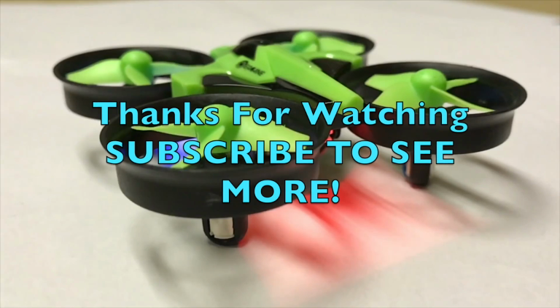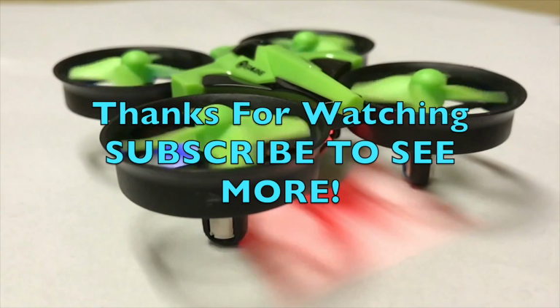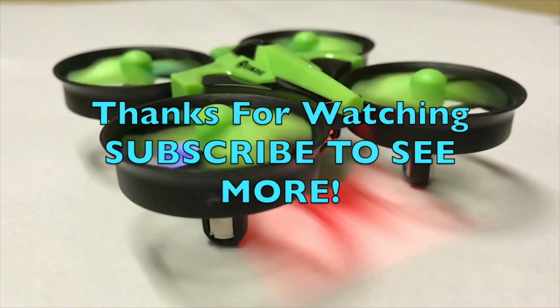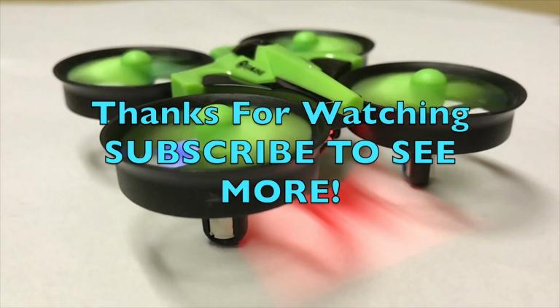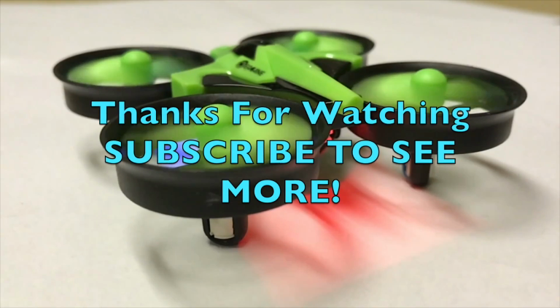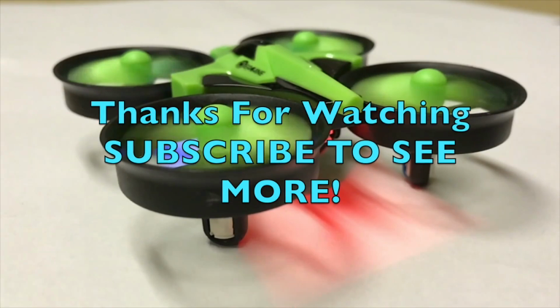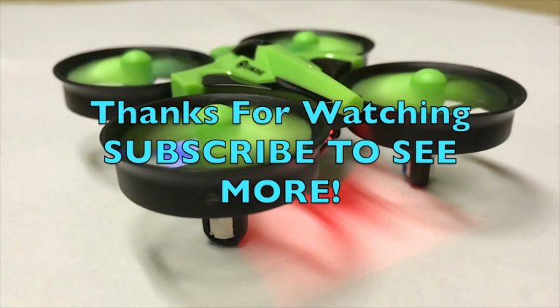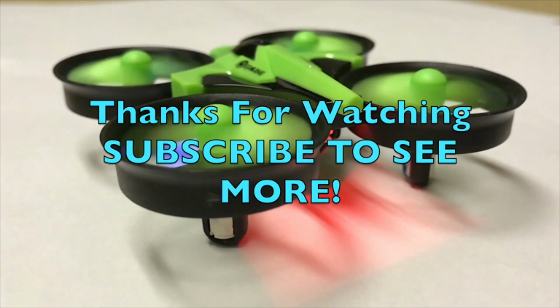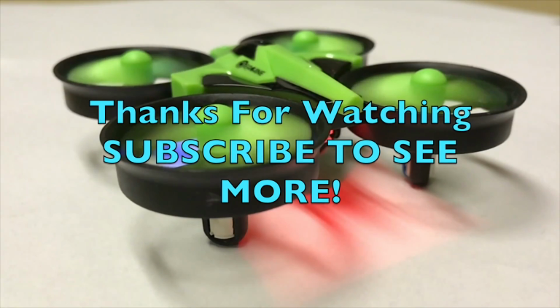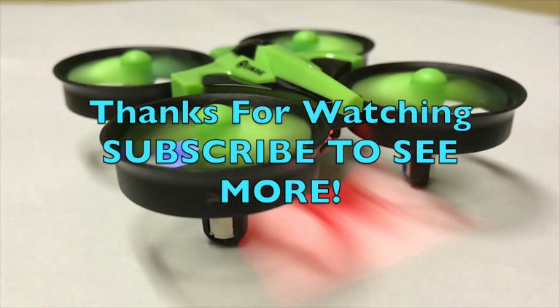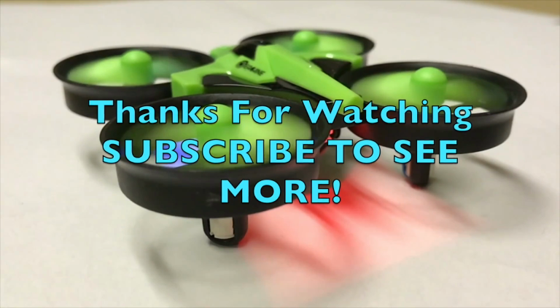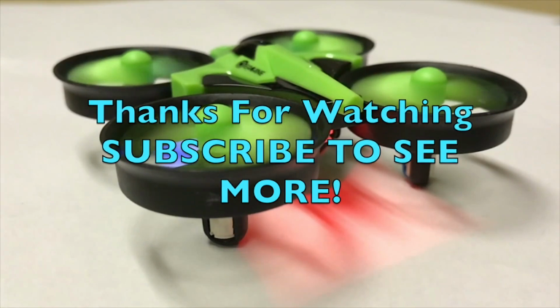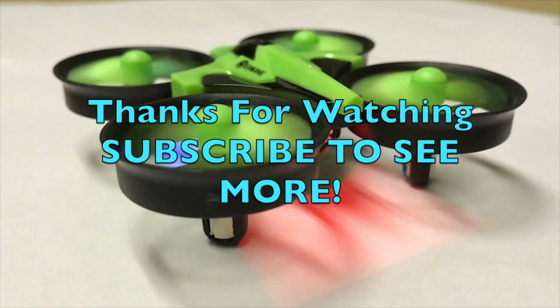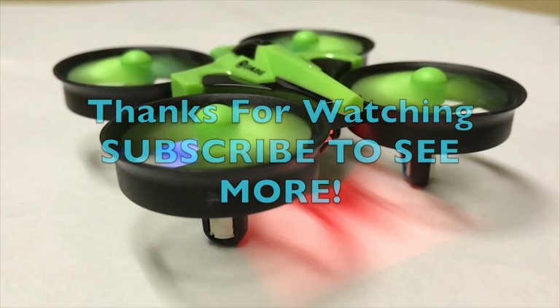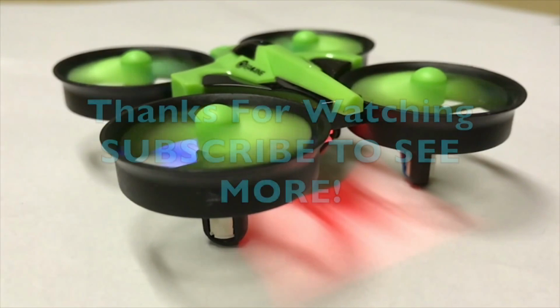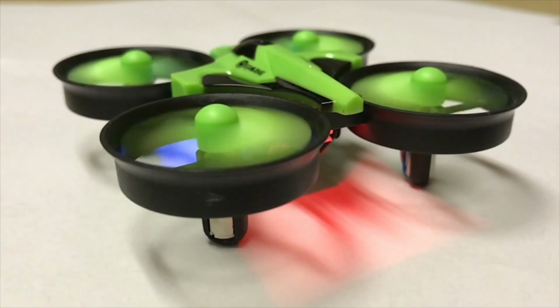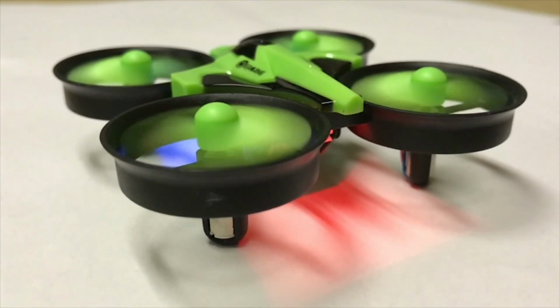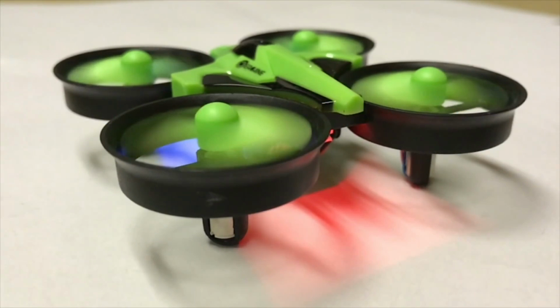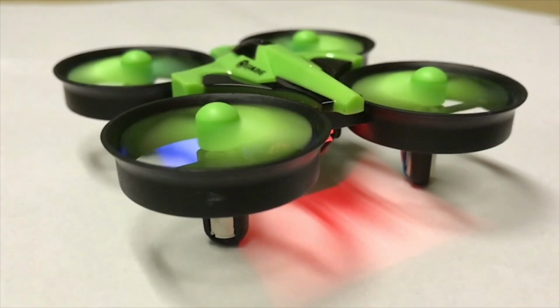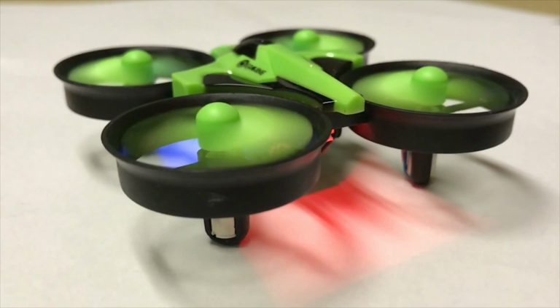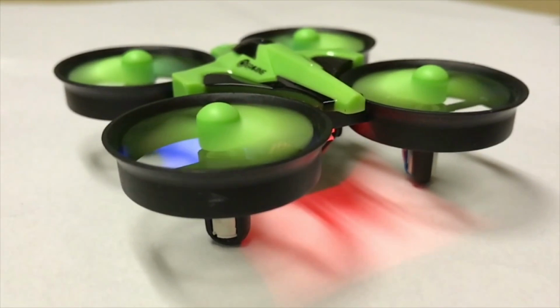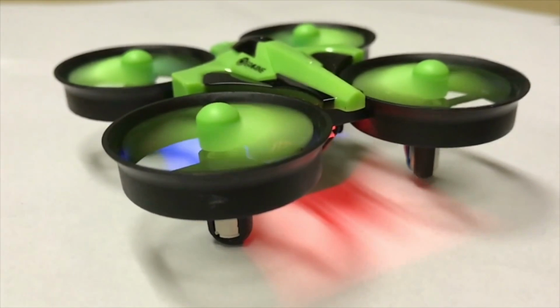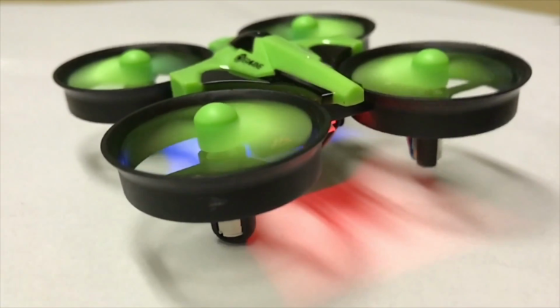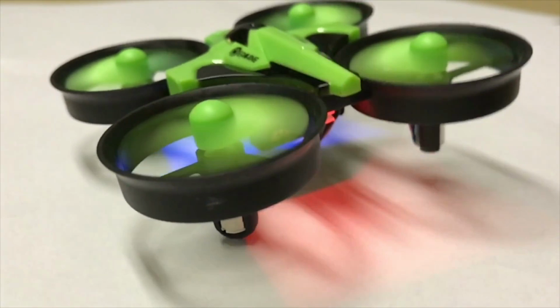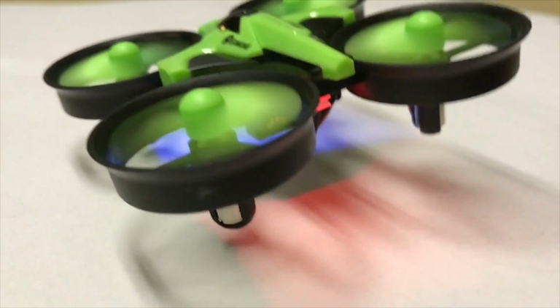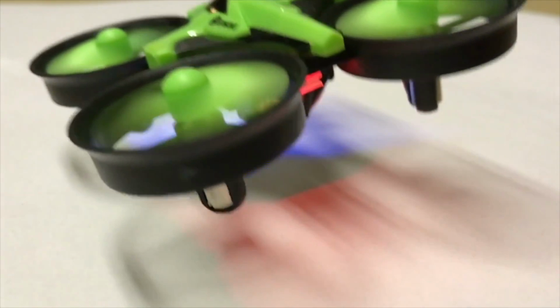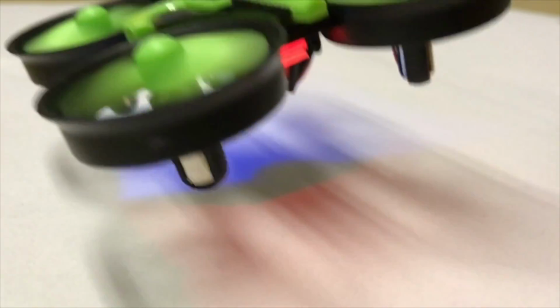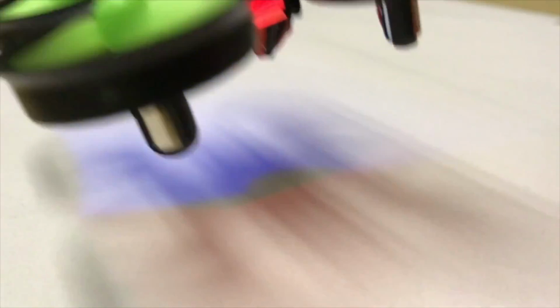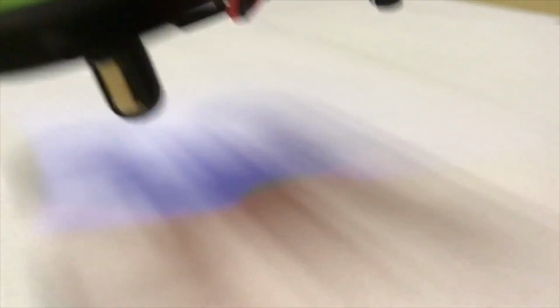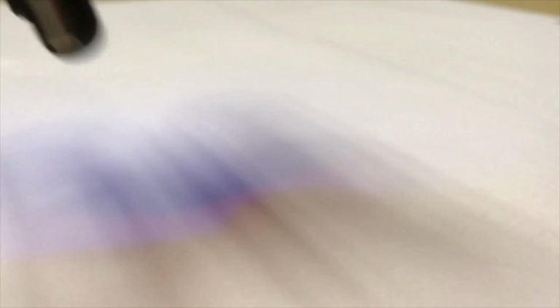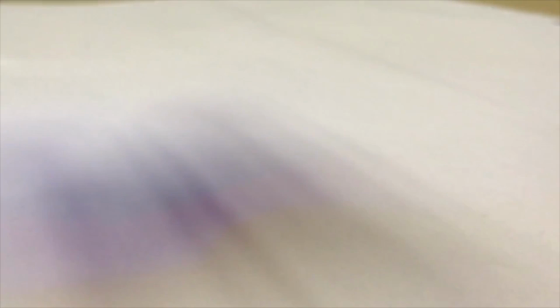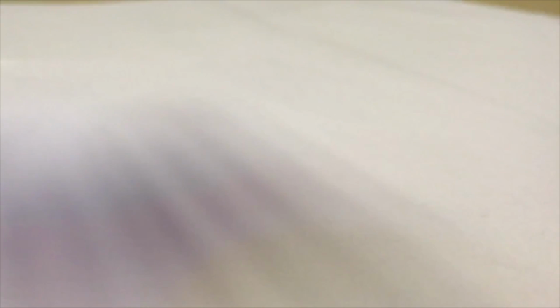That's it for this tutorial. Thanks for watching, and to see more like it be sure to subscribe. We'll see you next time.